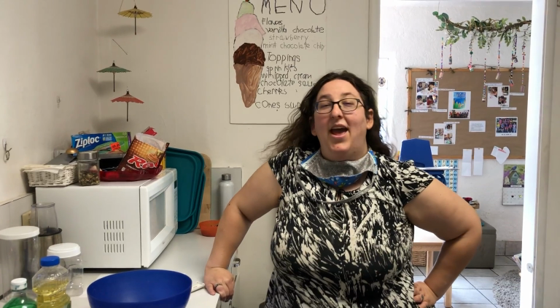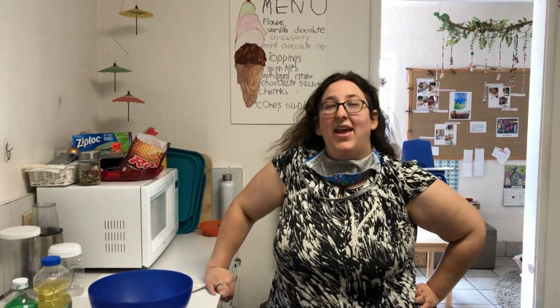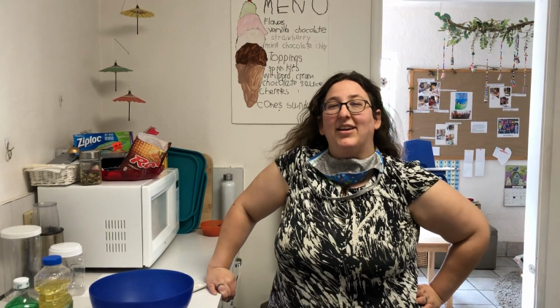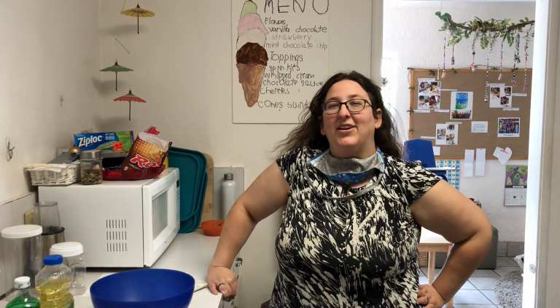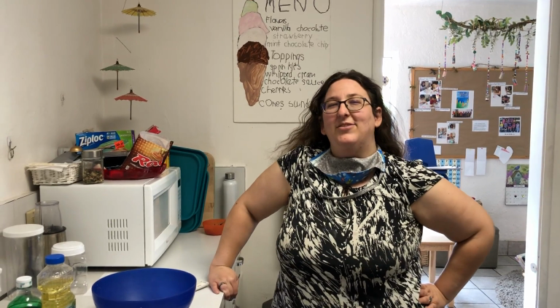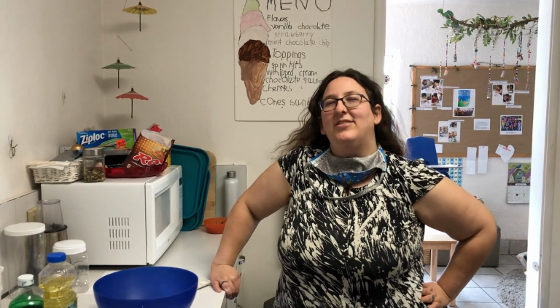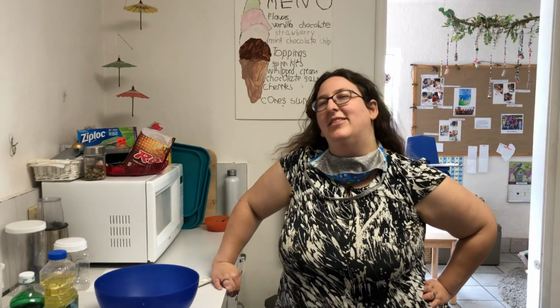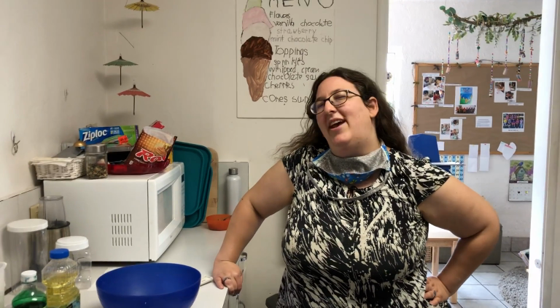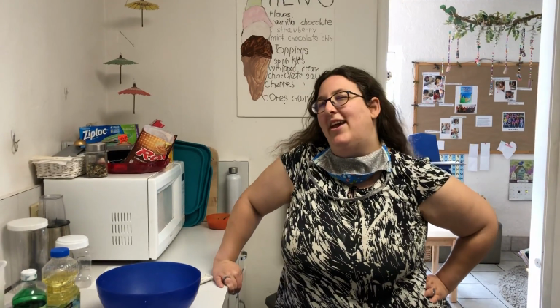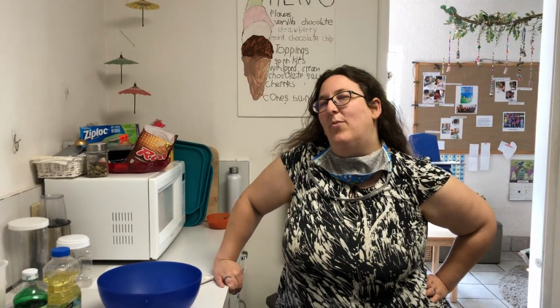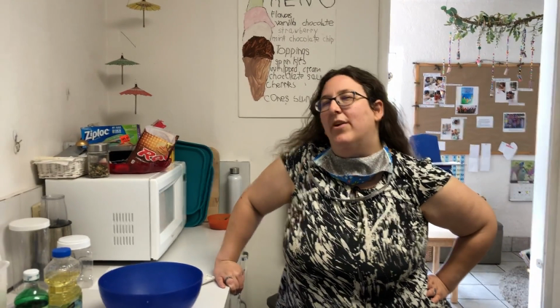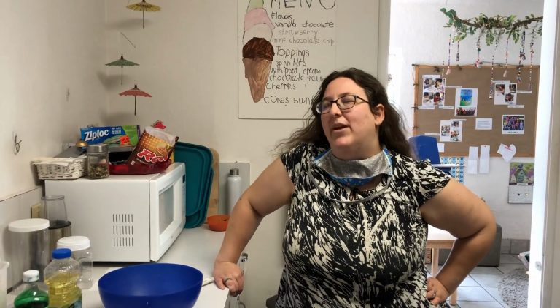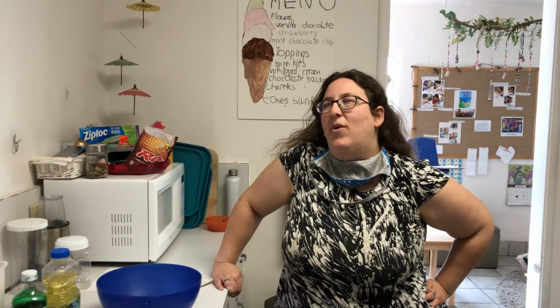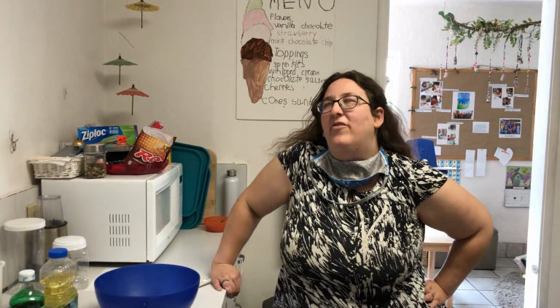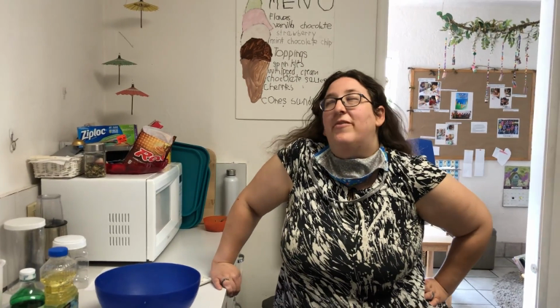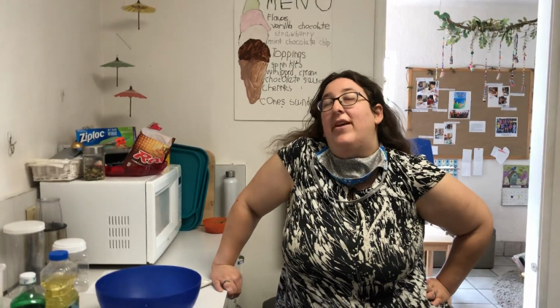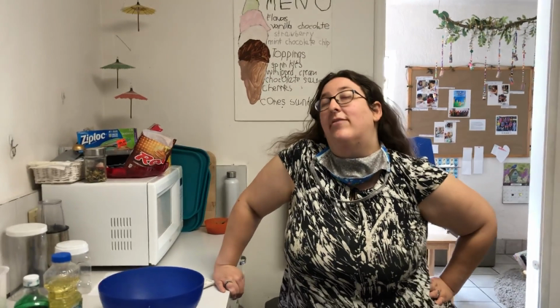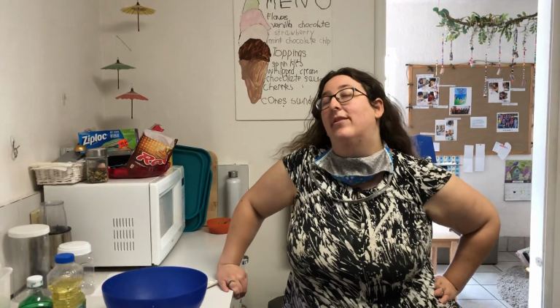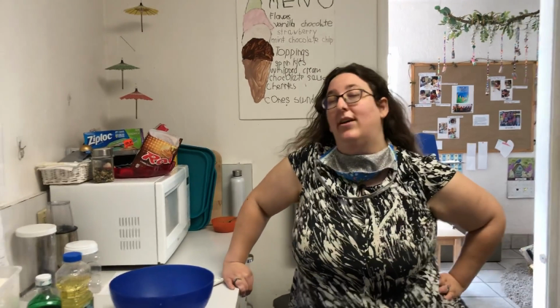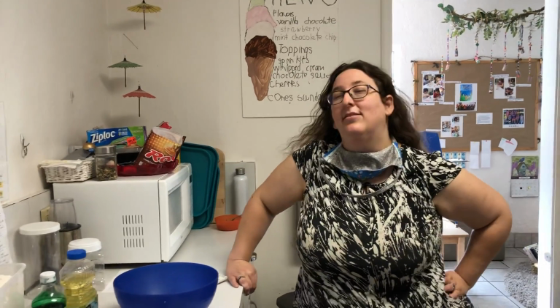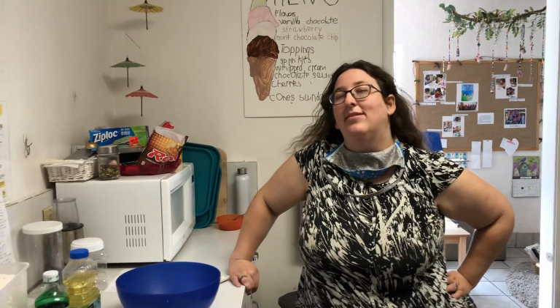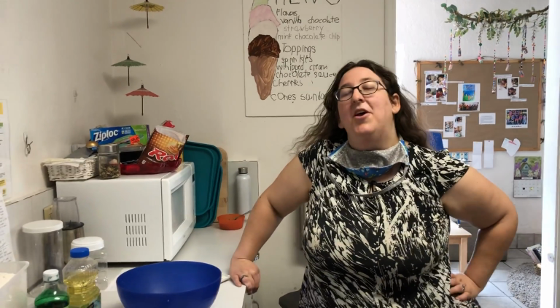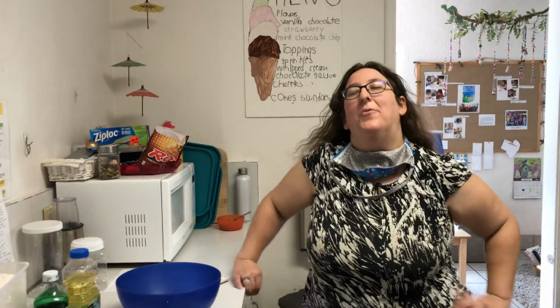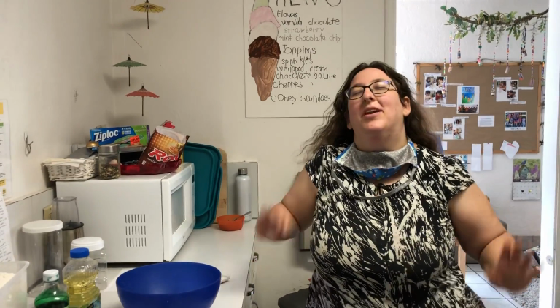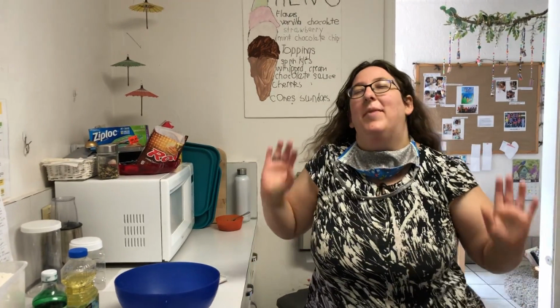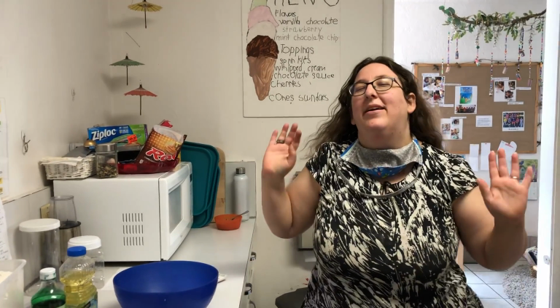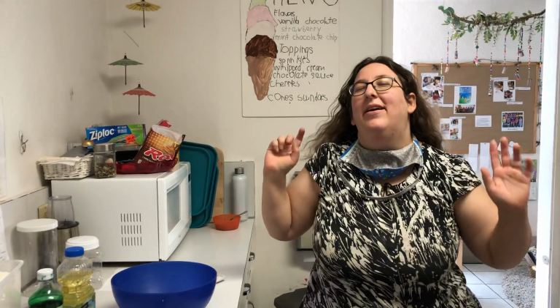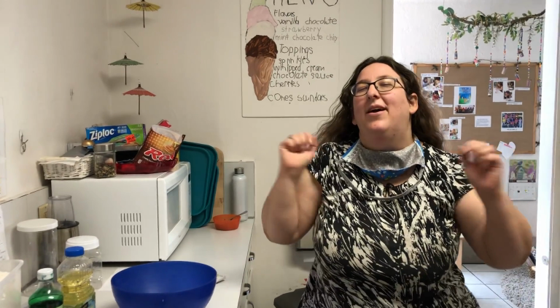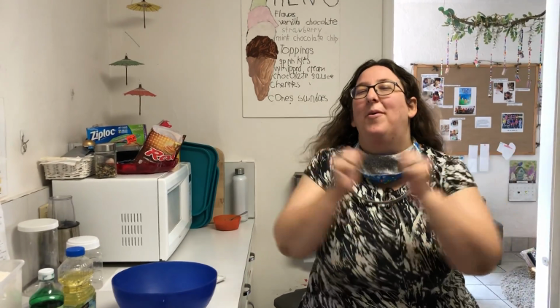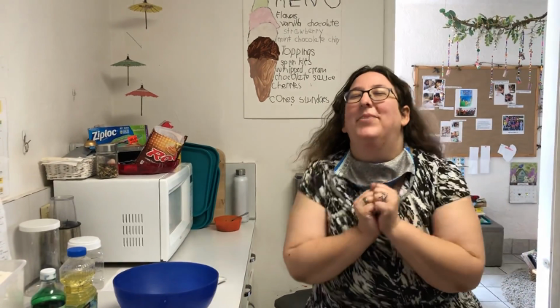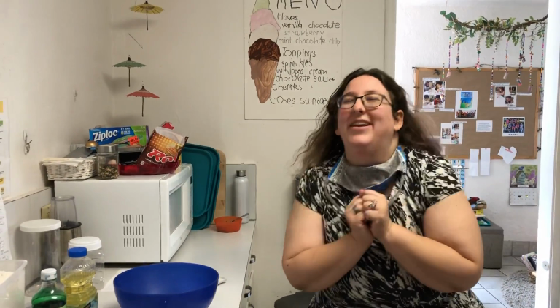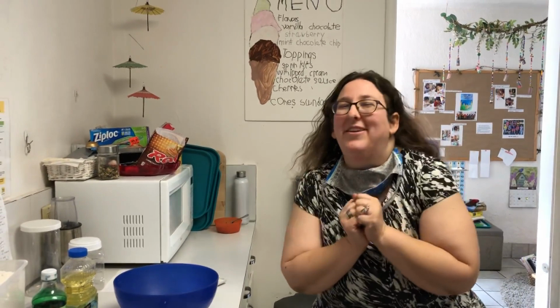Hey kiddos! Today we're gonna make one of your favorite things. We're gonna make Play-Doh.